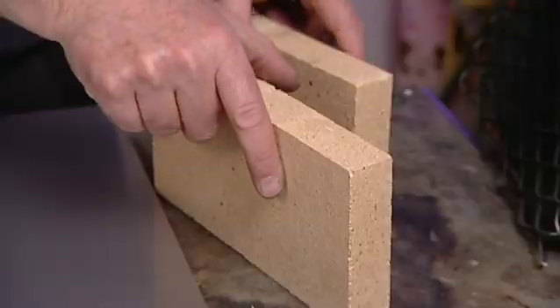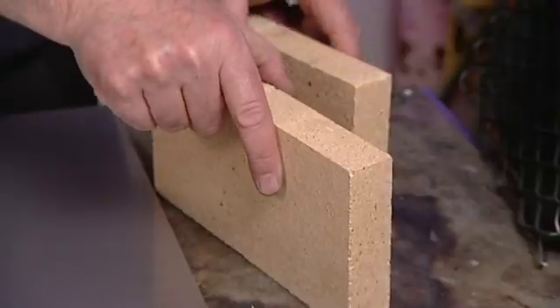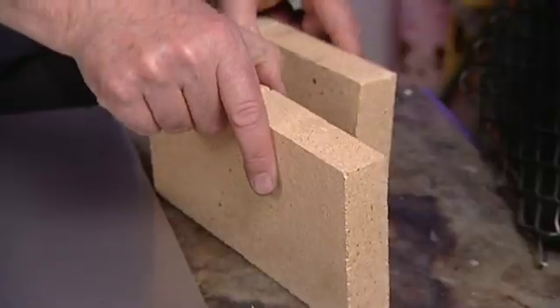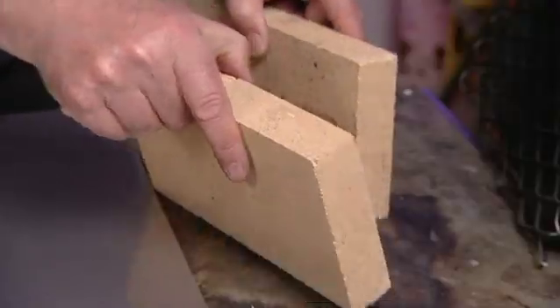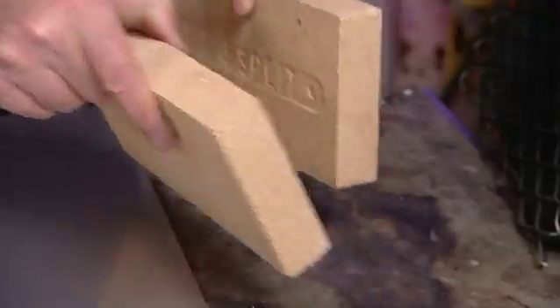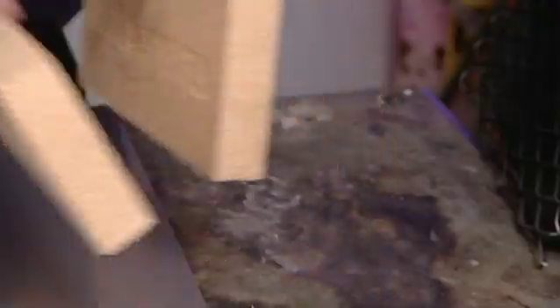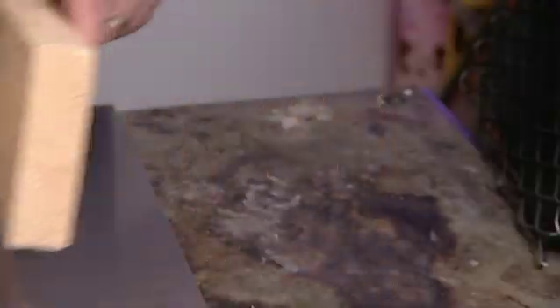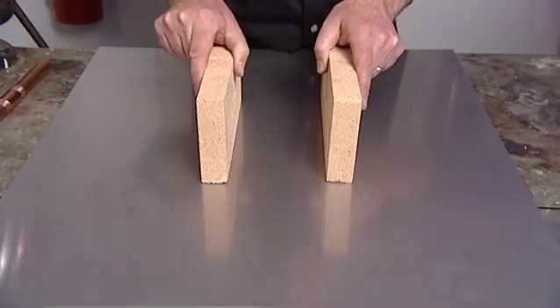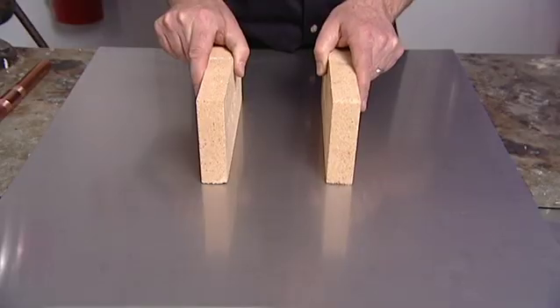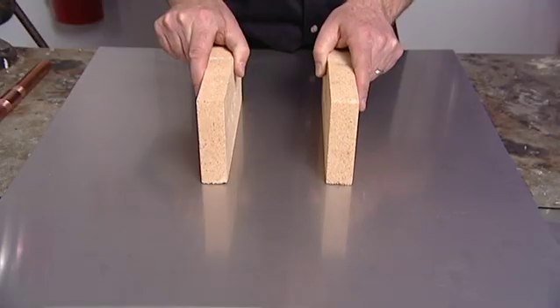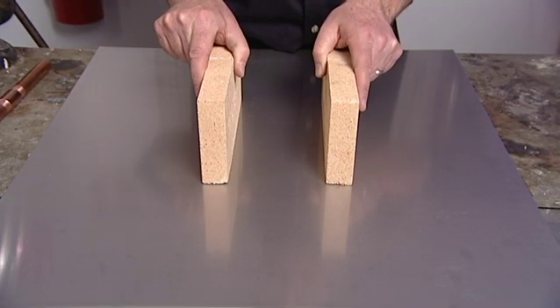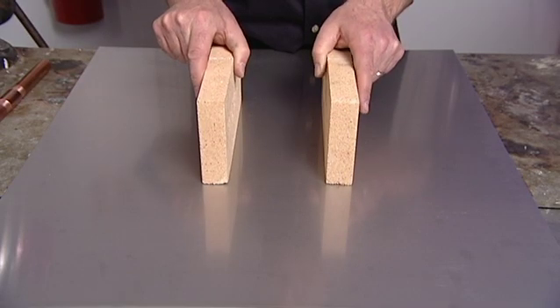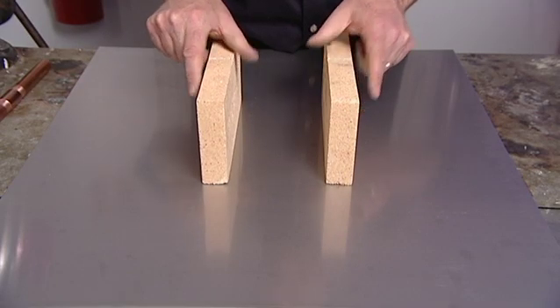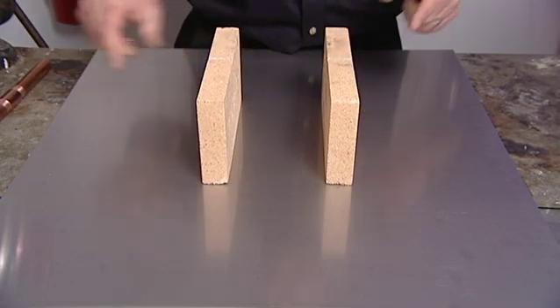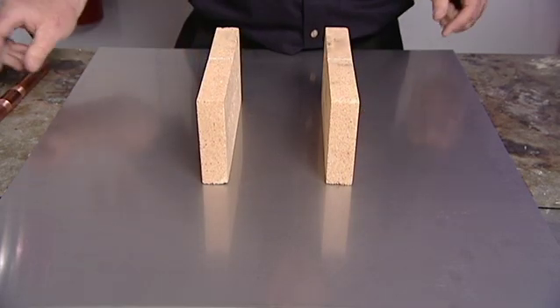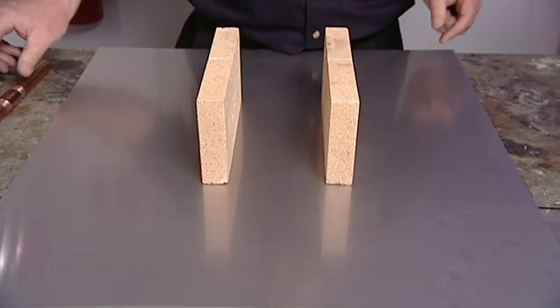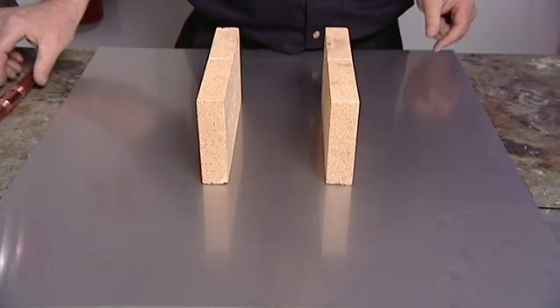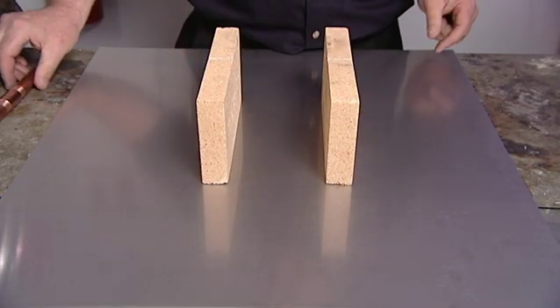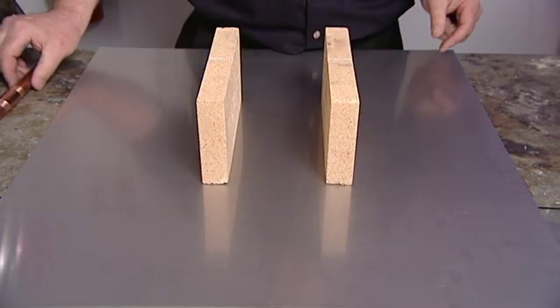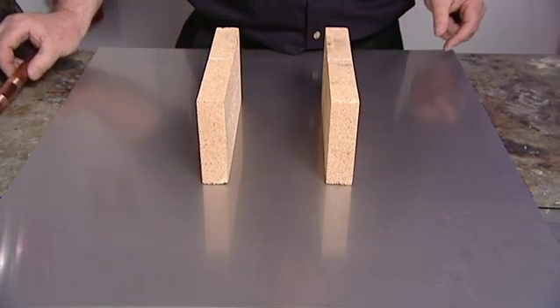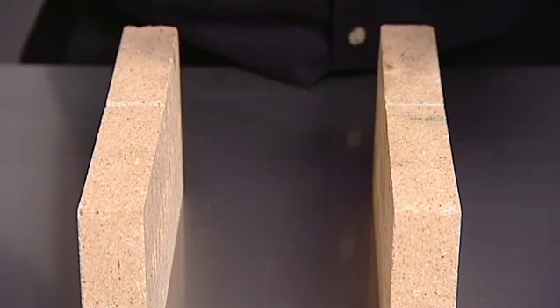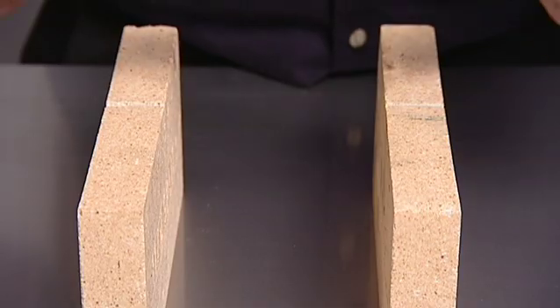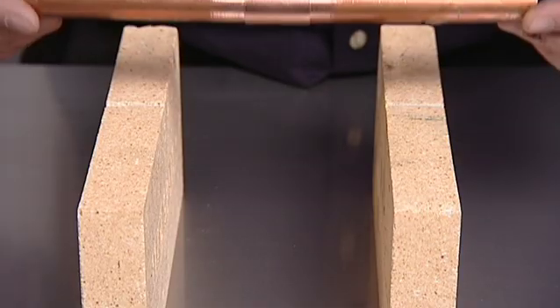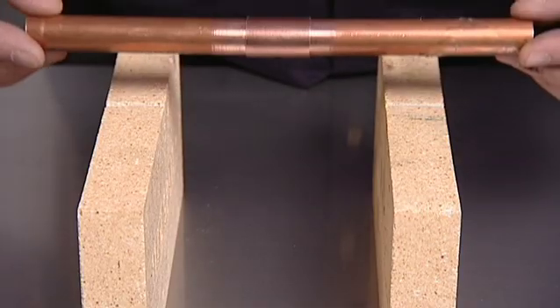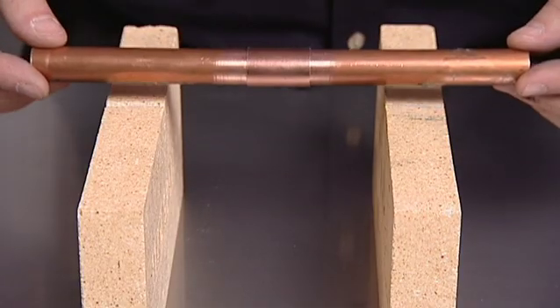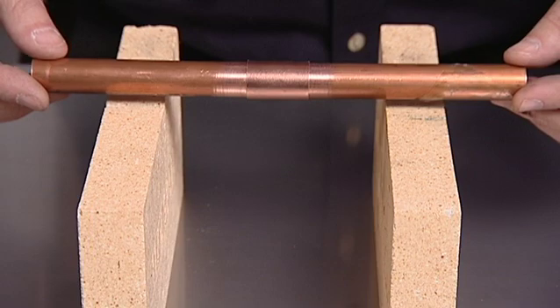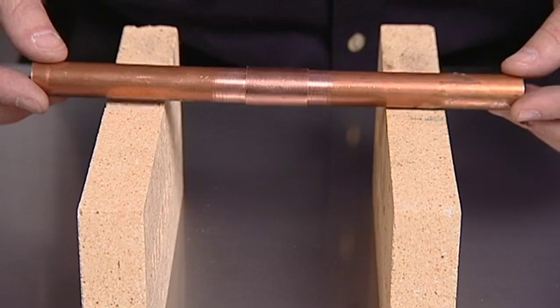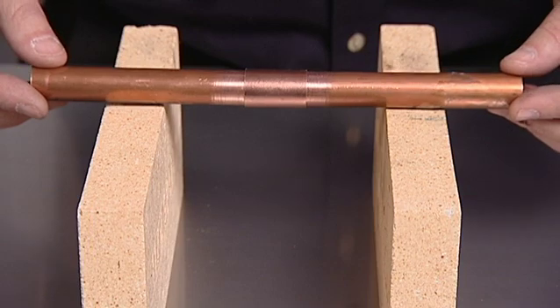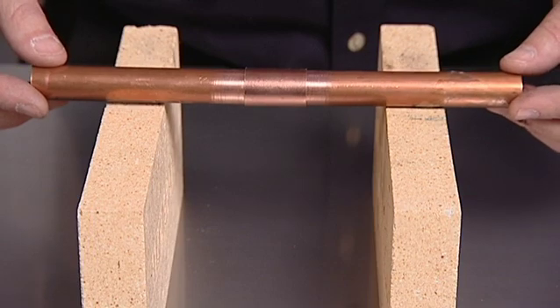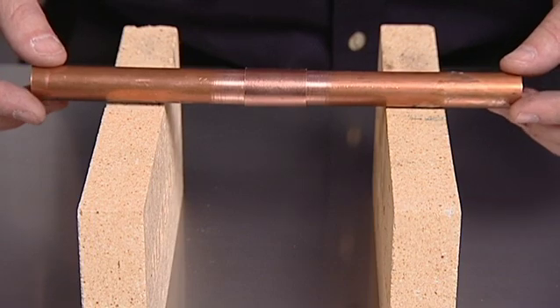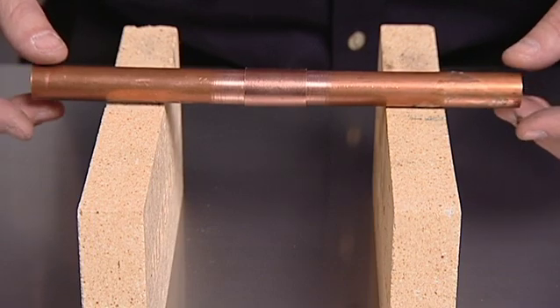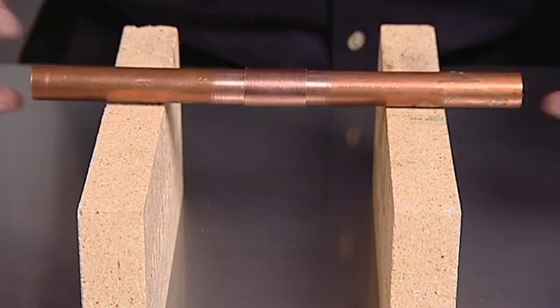Support the tube and fitting assembly to provide a consistent gap around the entire circumference of the joint.